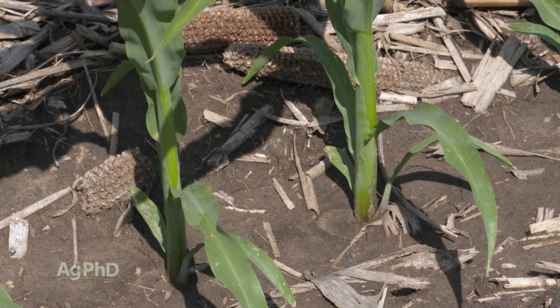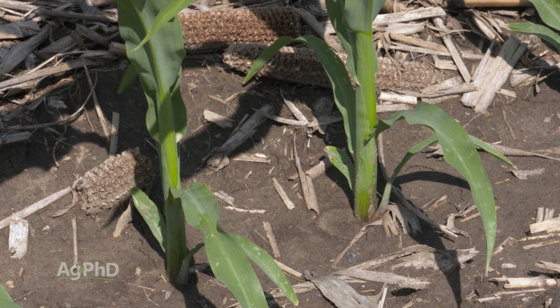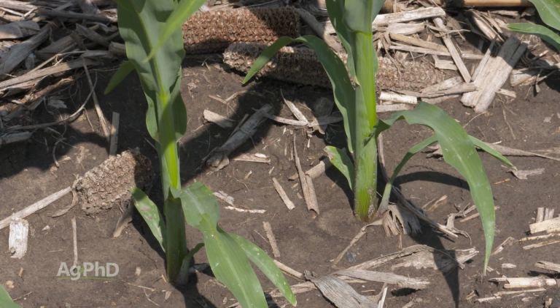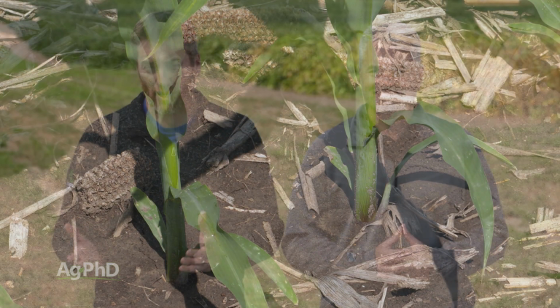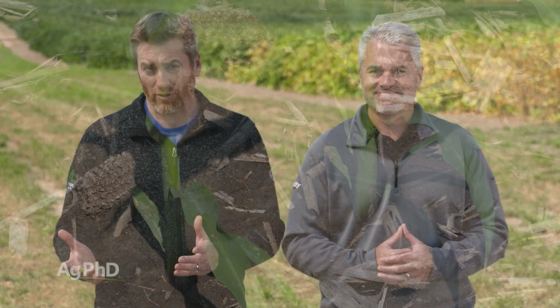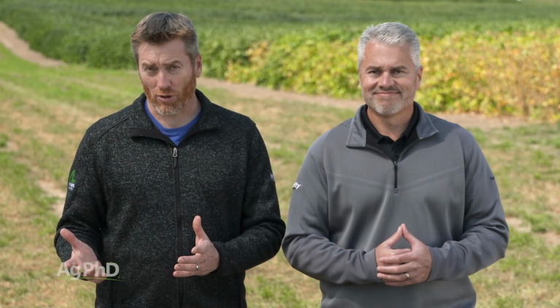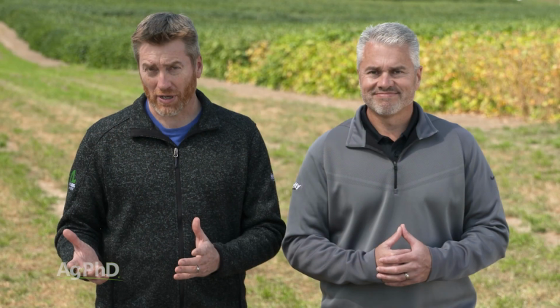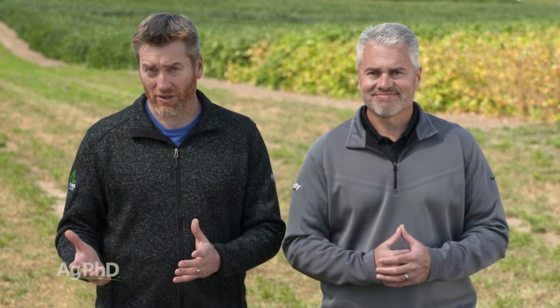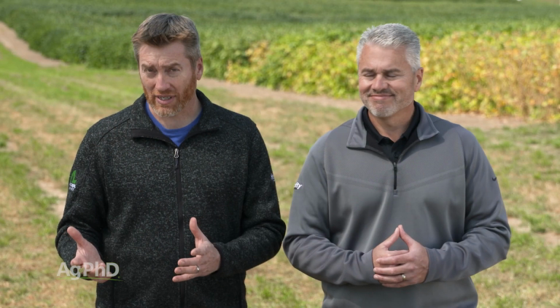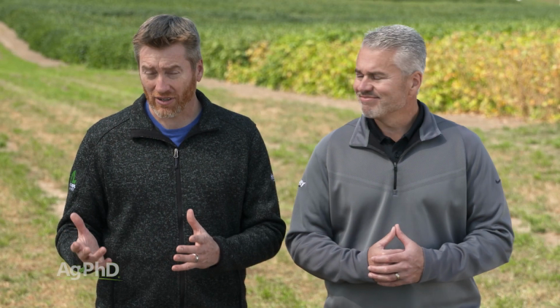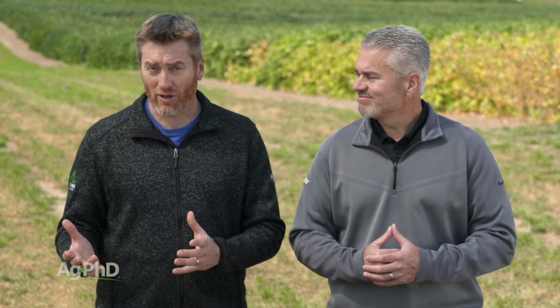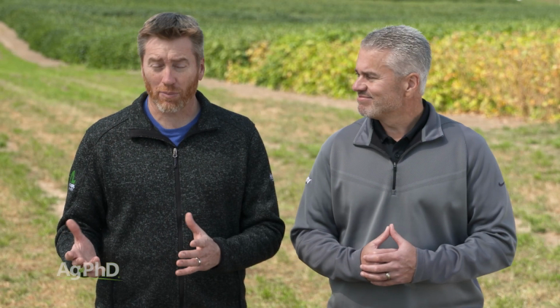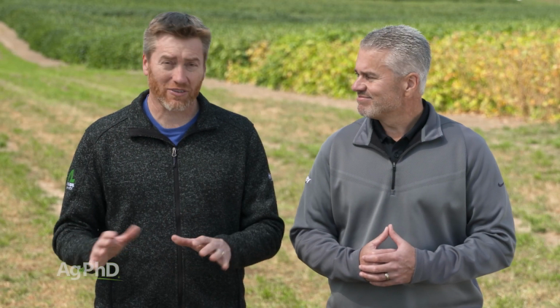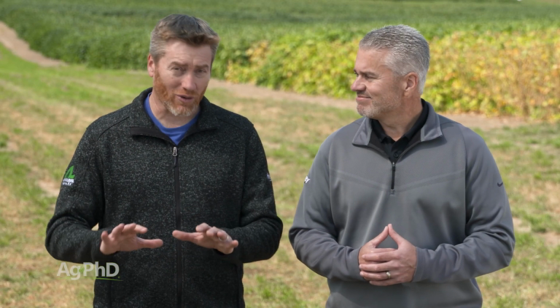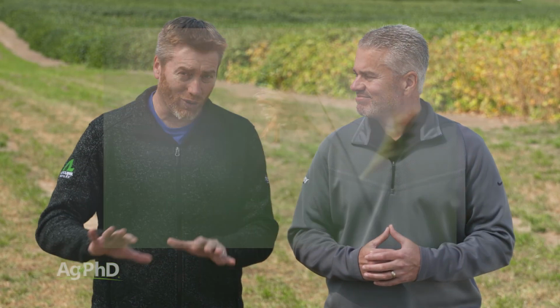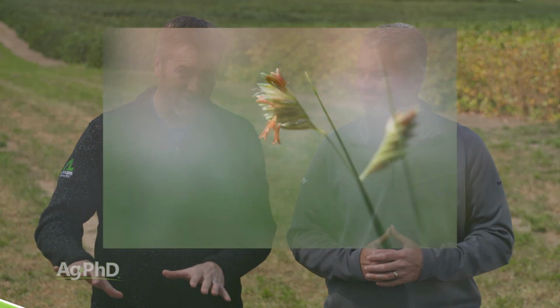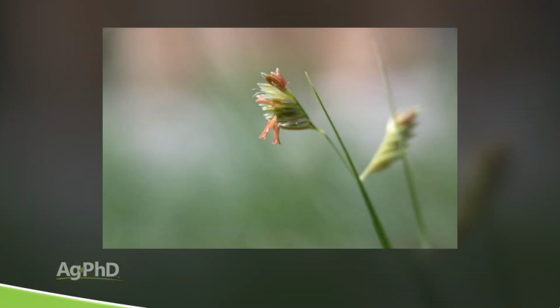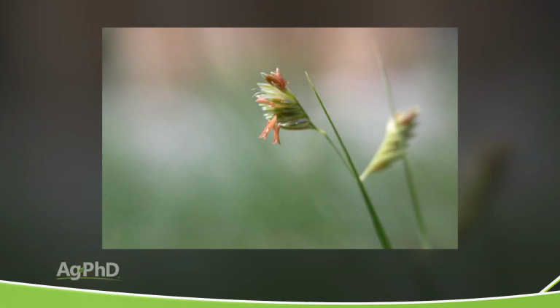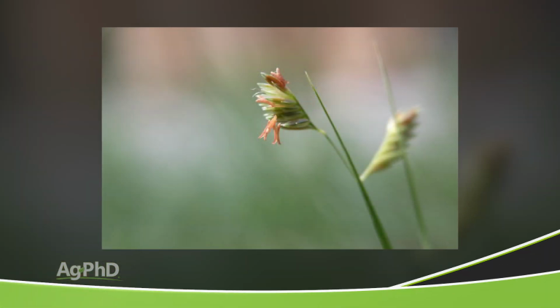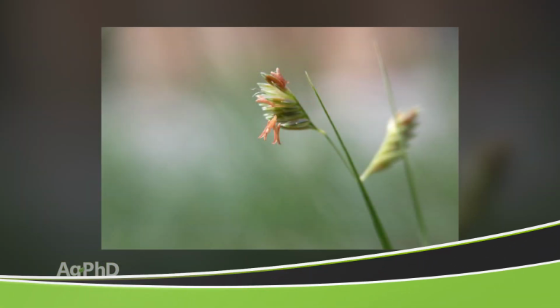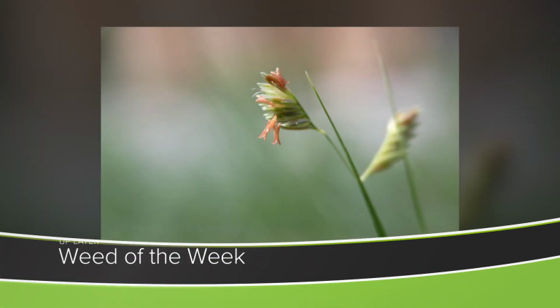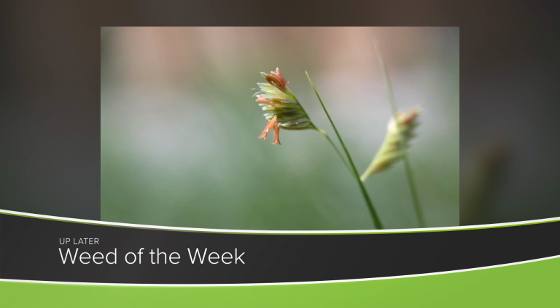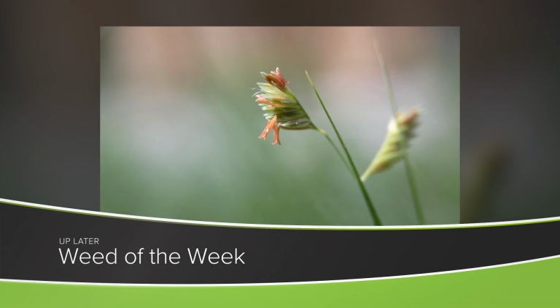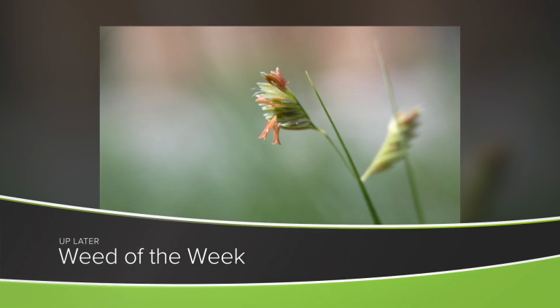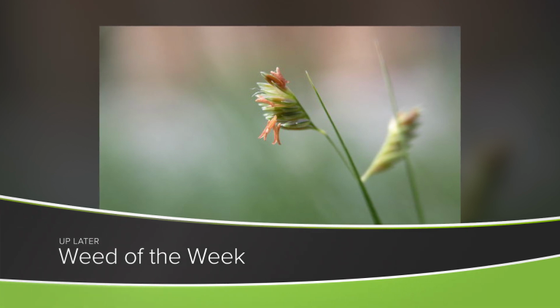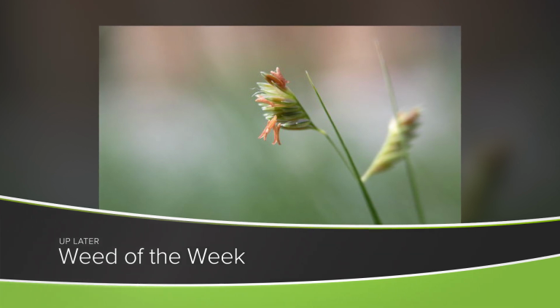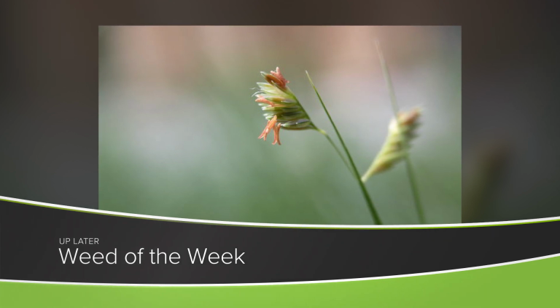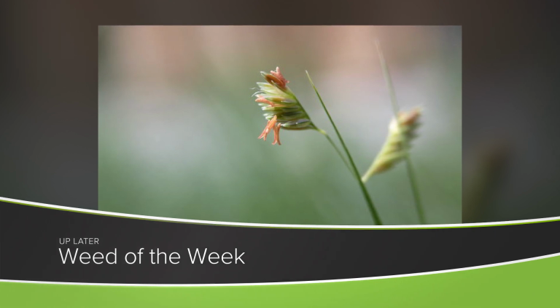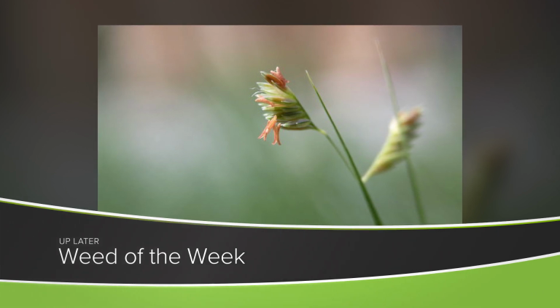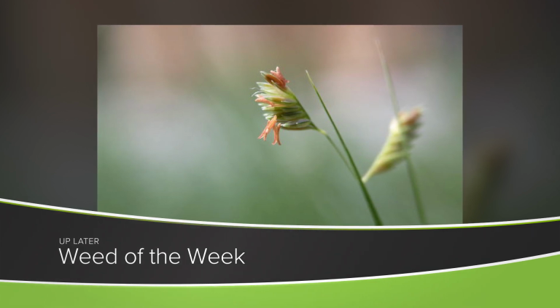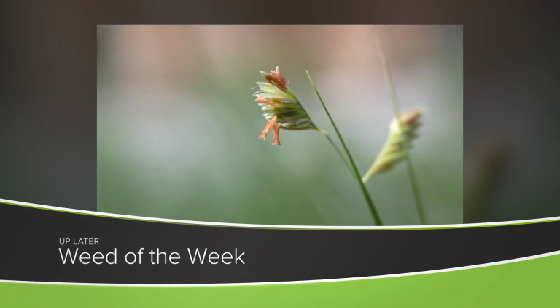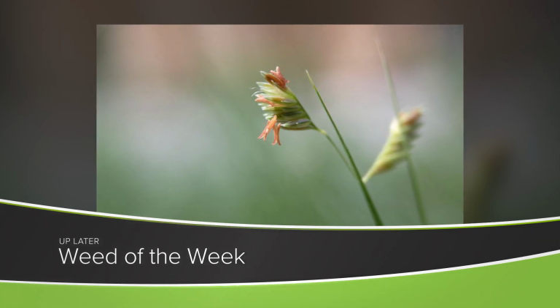Getting our crops to grow better can also help us hold down our Weed of the Week. Can you identify this week's weed?